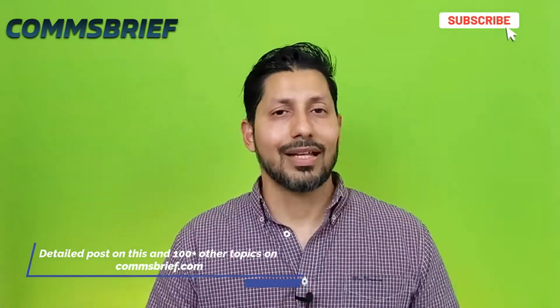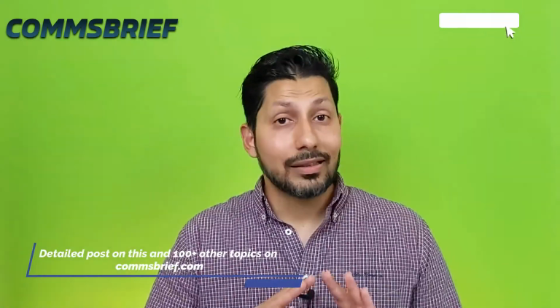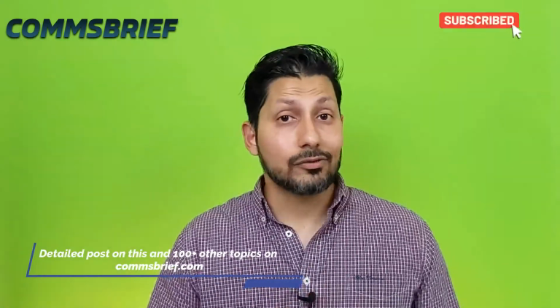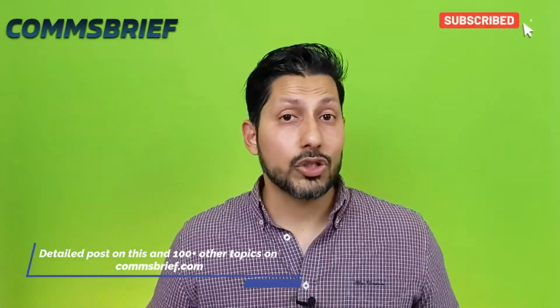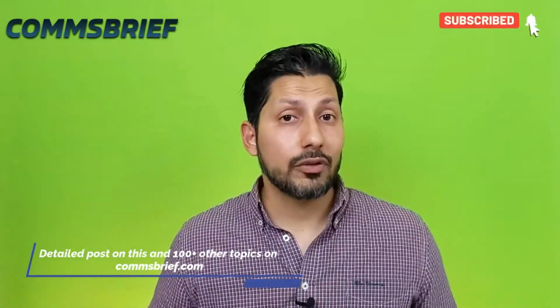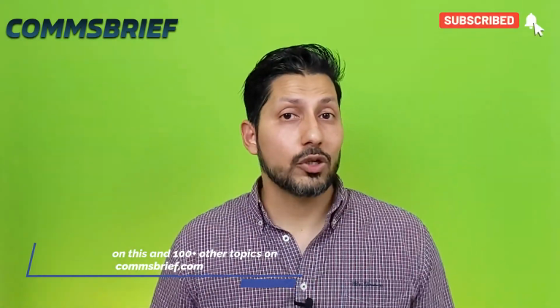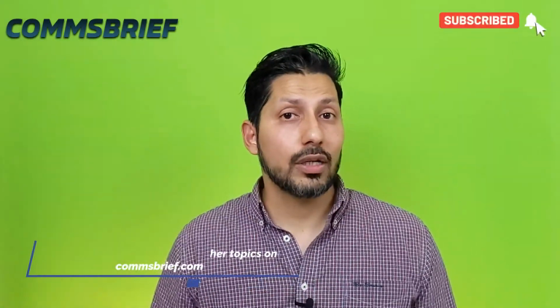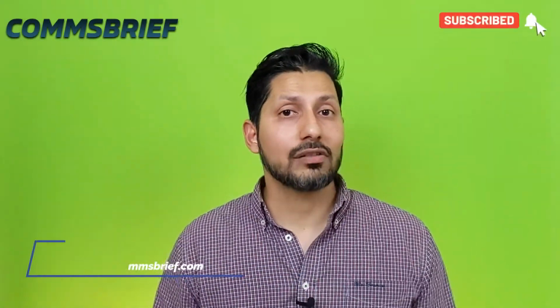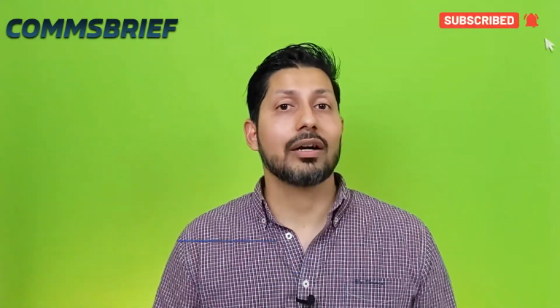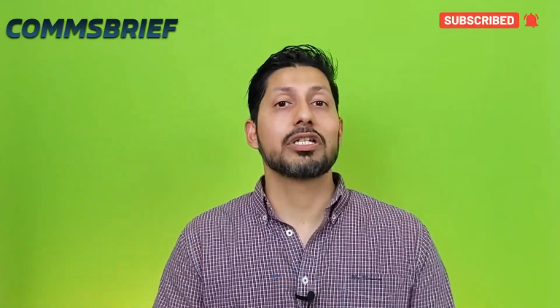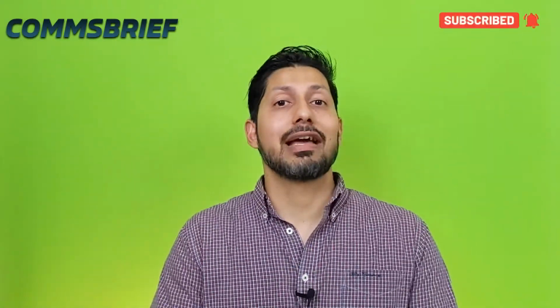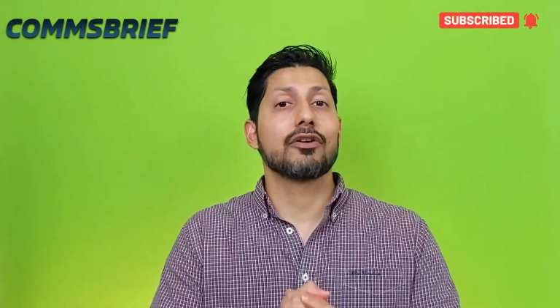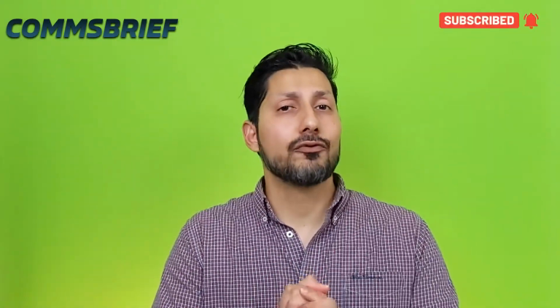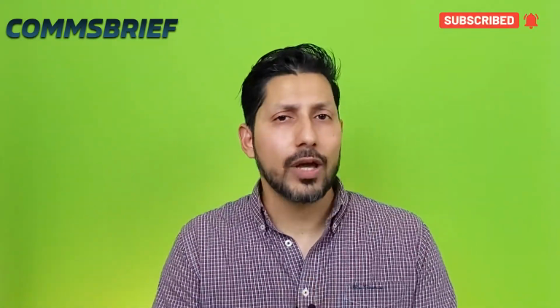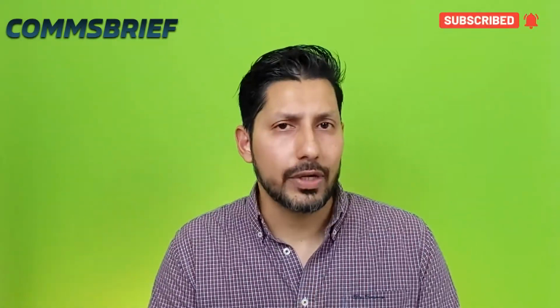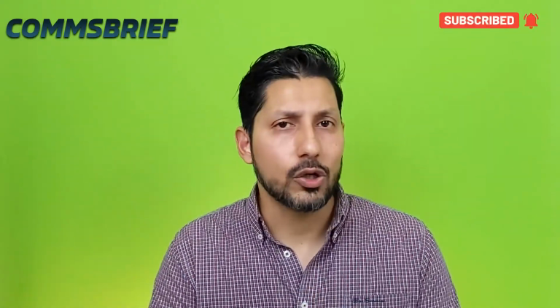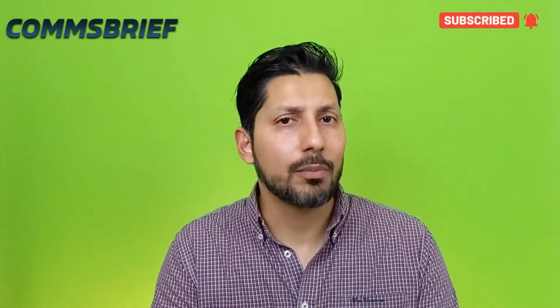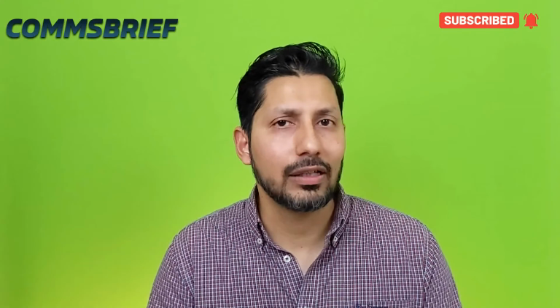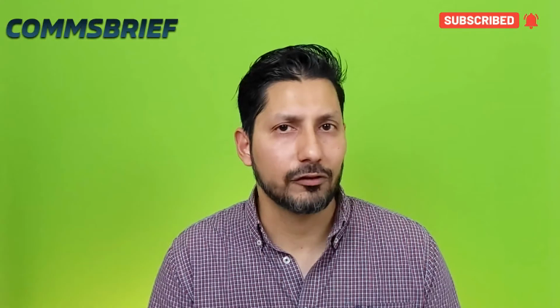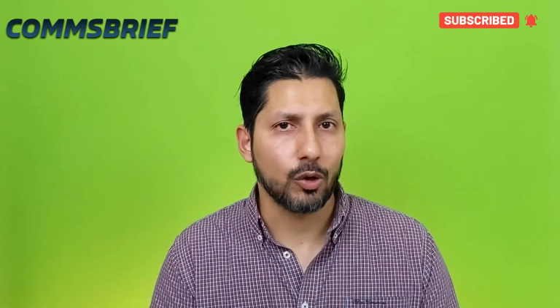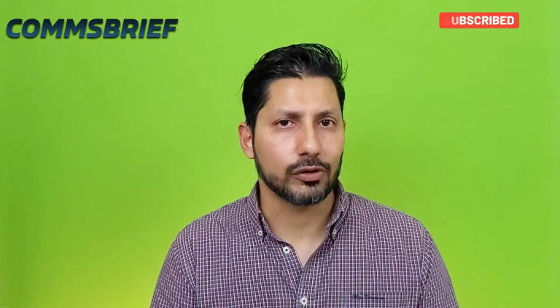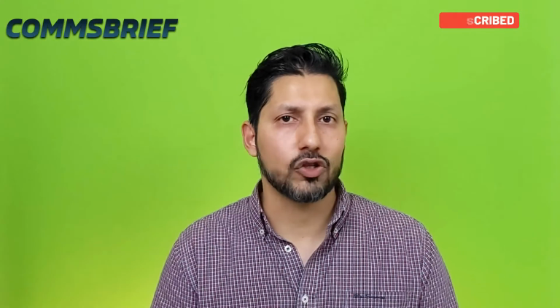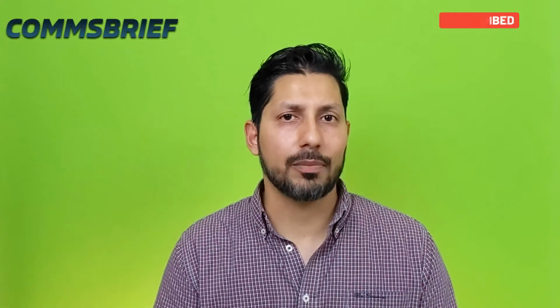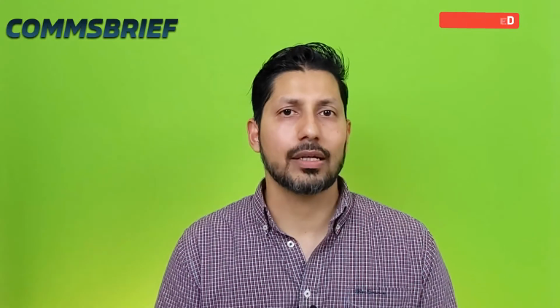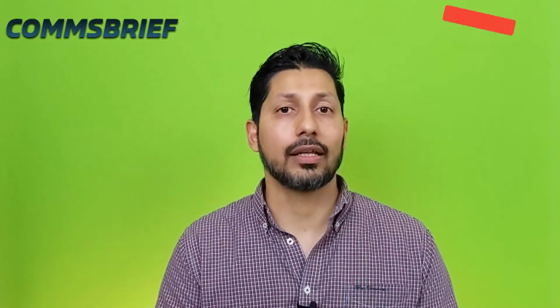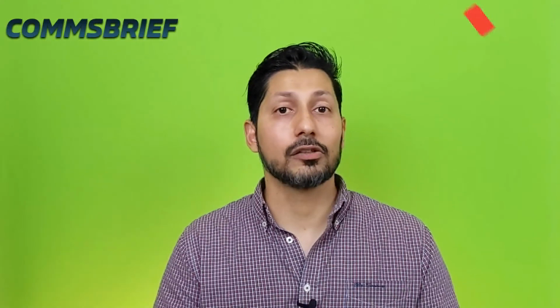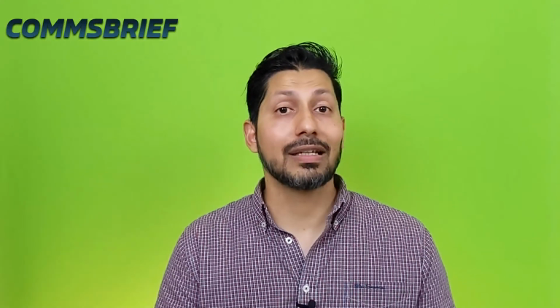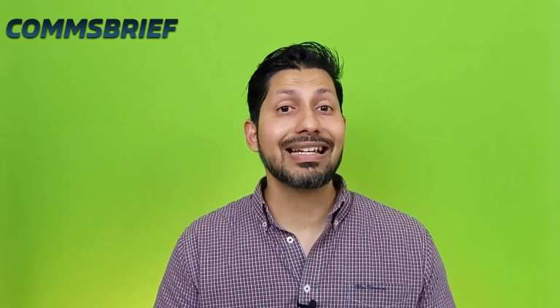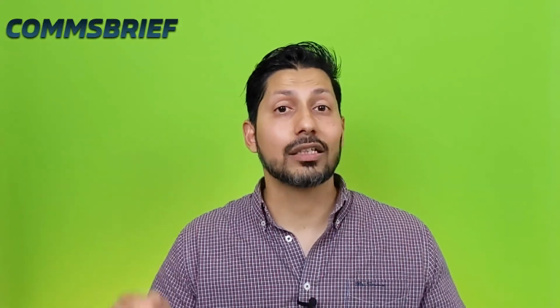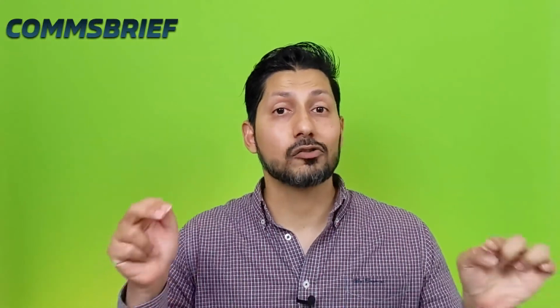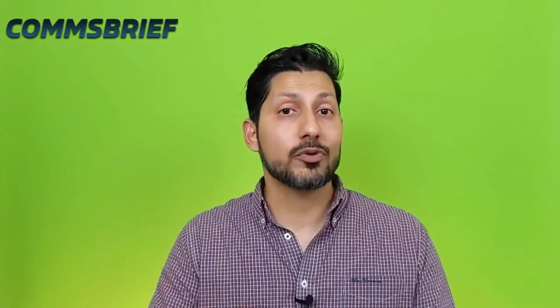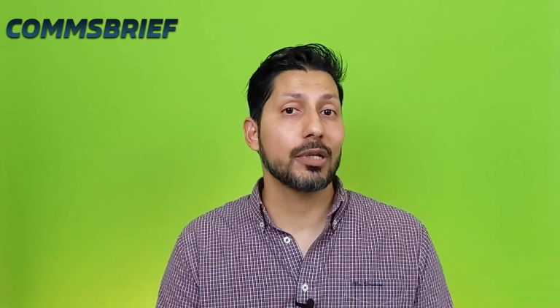Thanks for watching the video. I have written a very comprehensive post on this topic and there is a link in the description below.